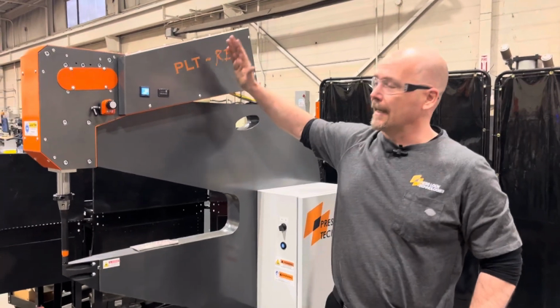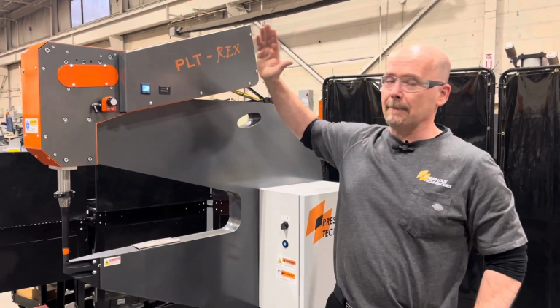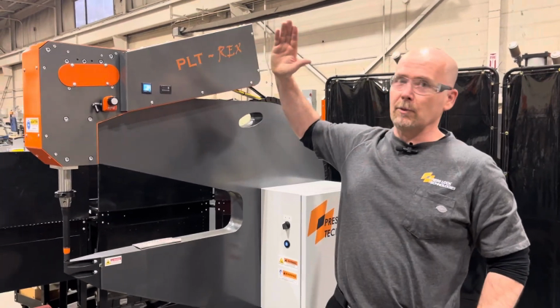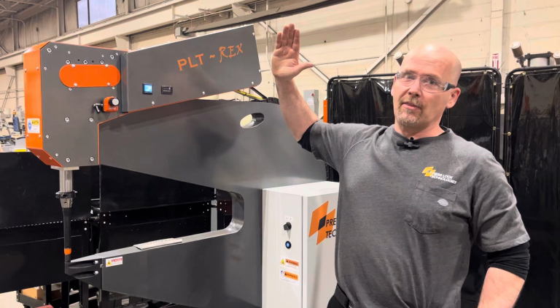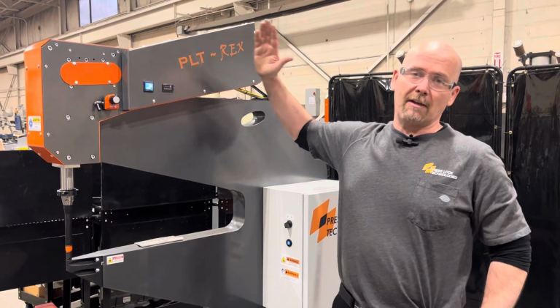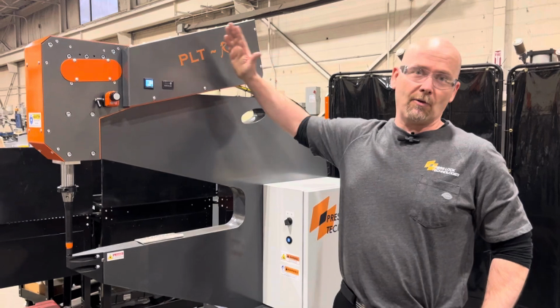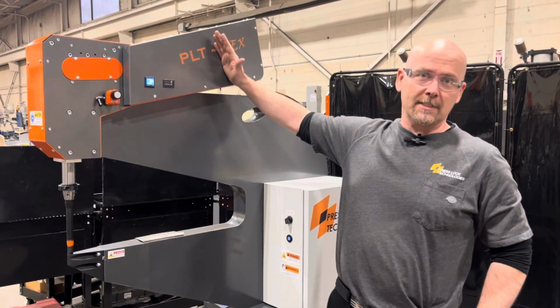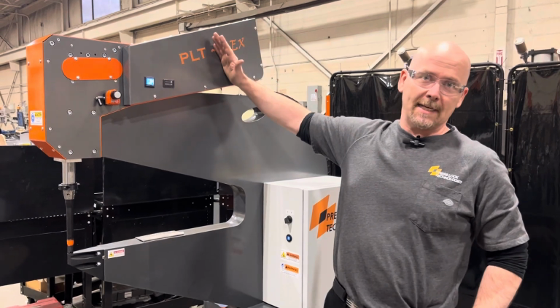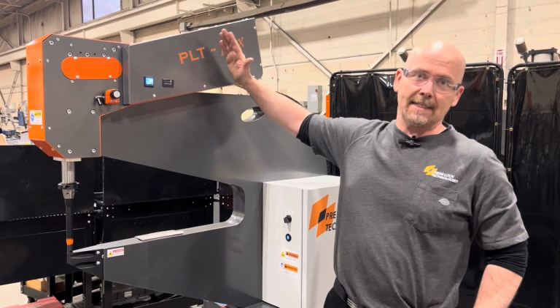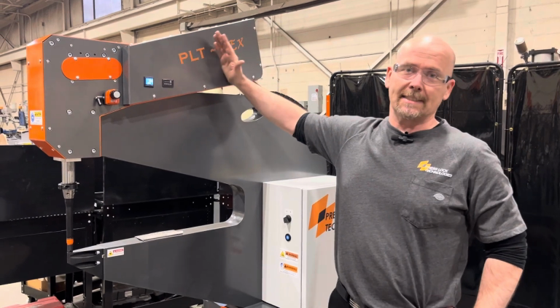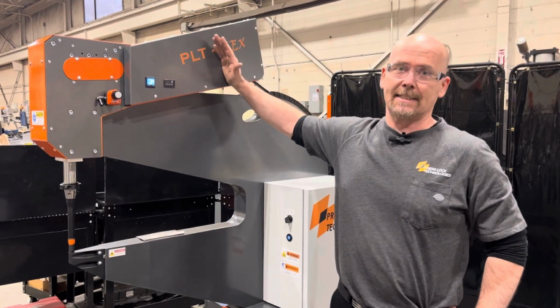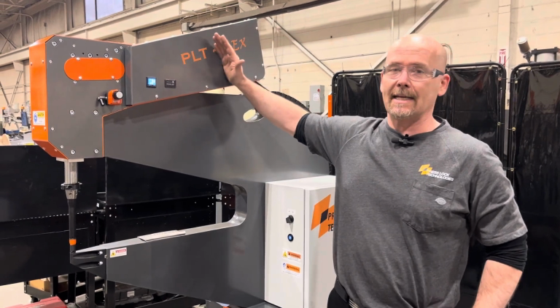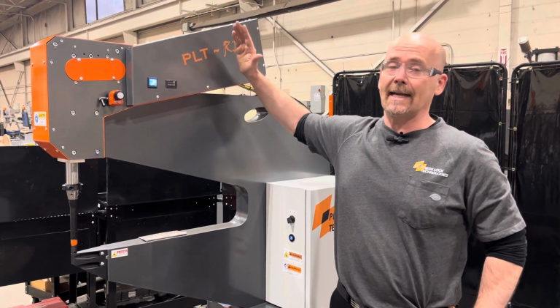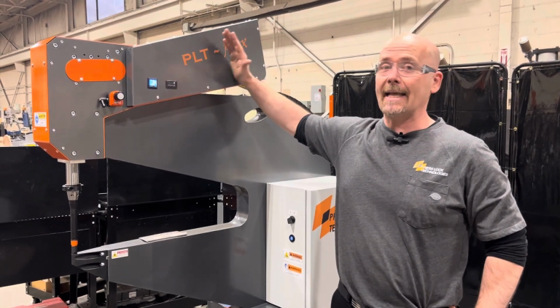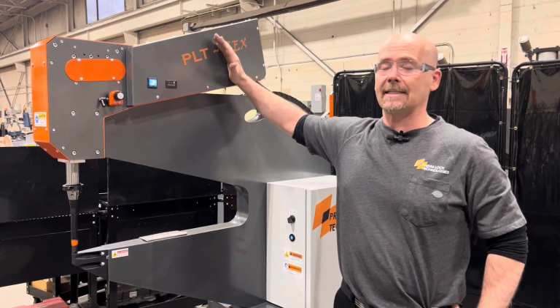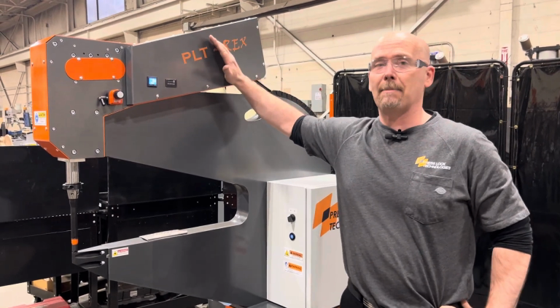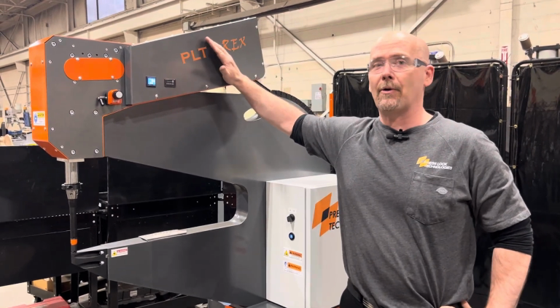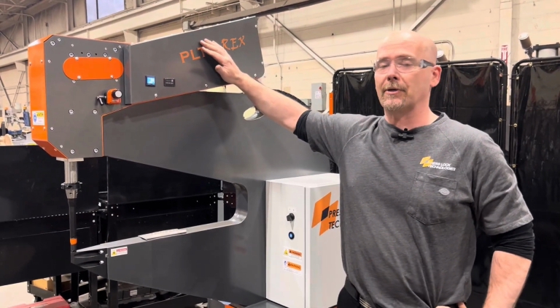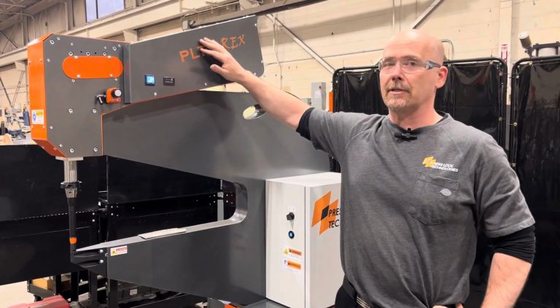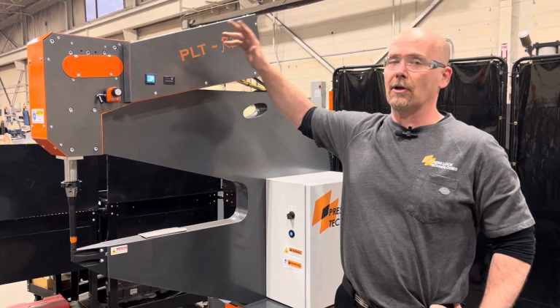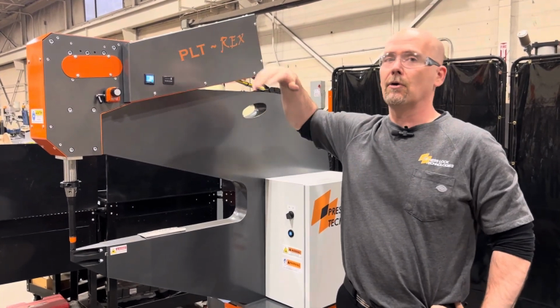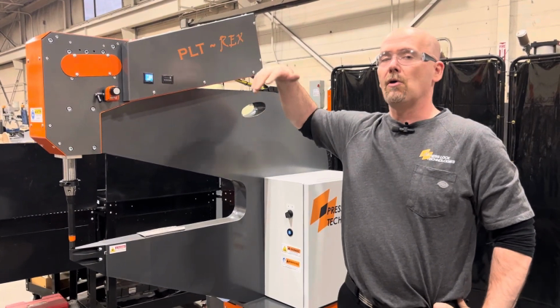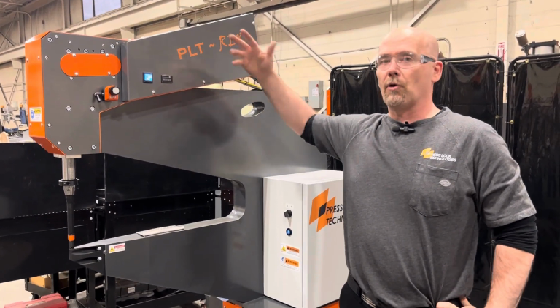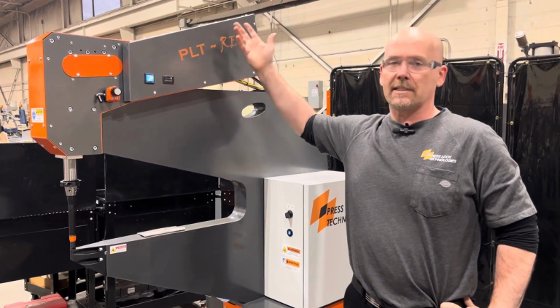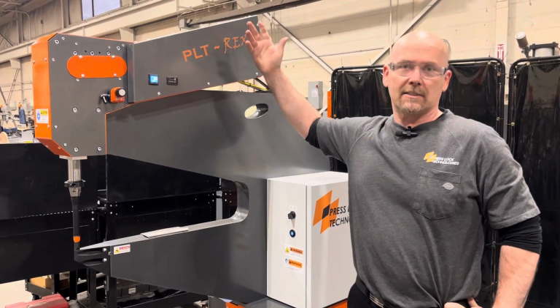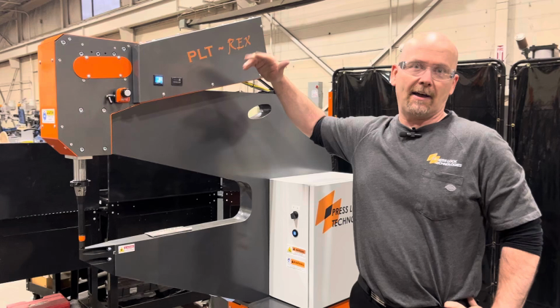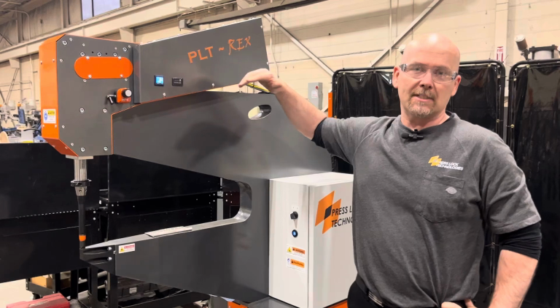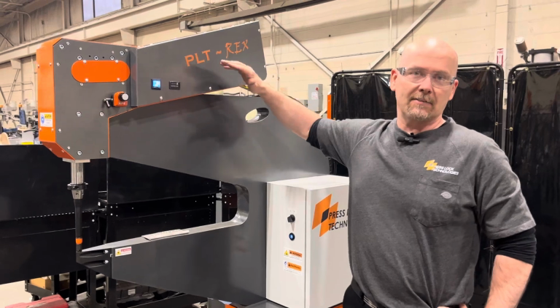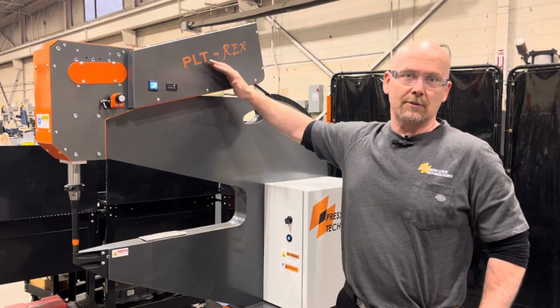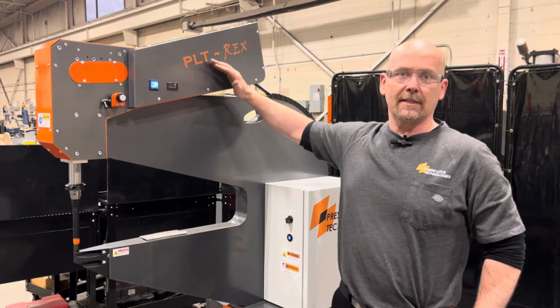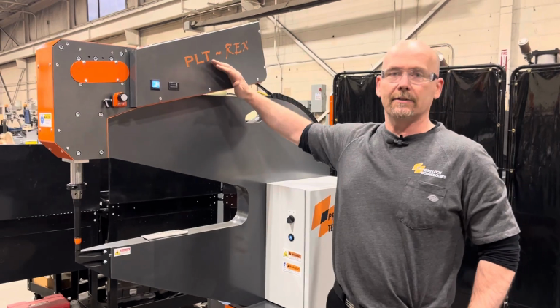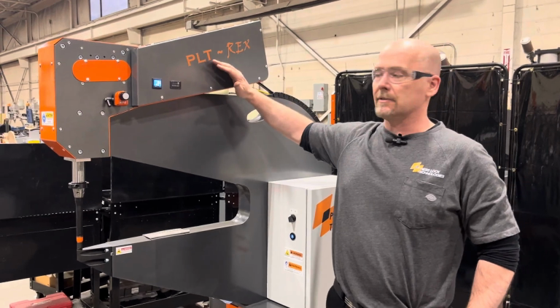It comes with a 4 ton, a 6 ton, and an 8 ton power unit — so 40, 65, and 72 kilonewtons.